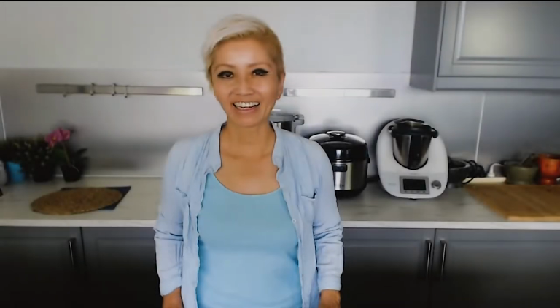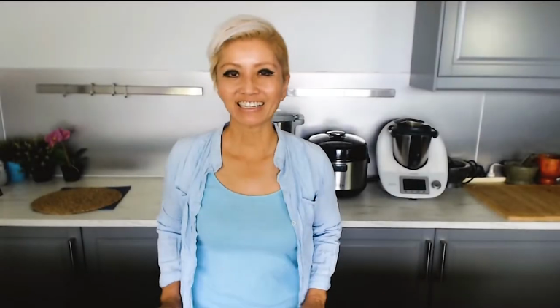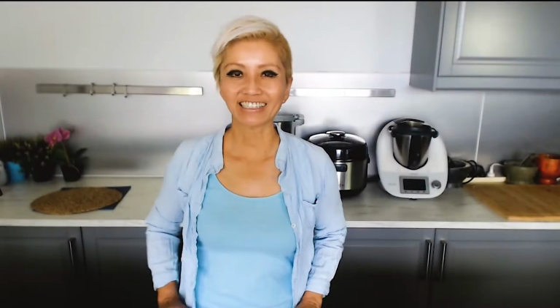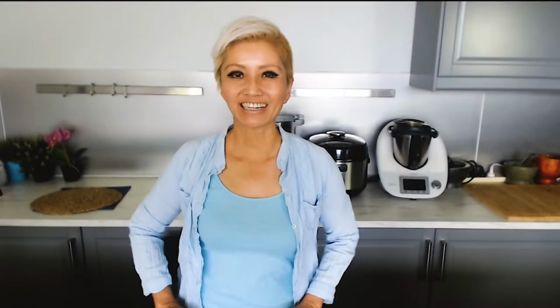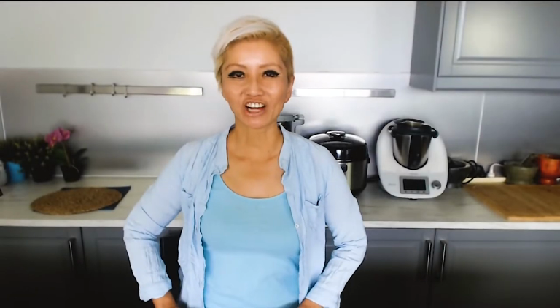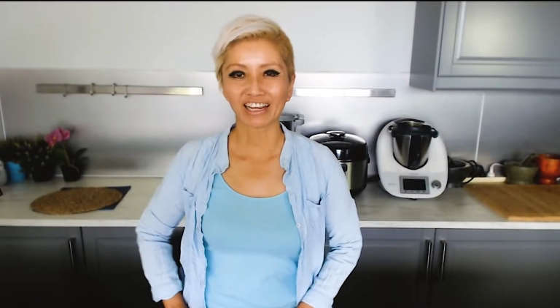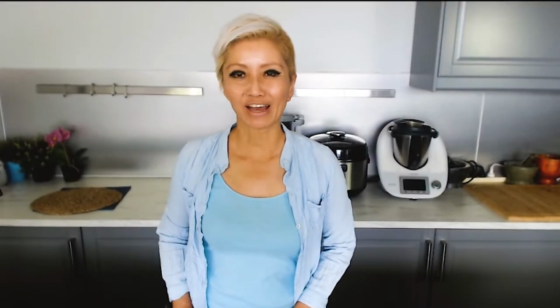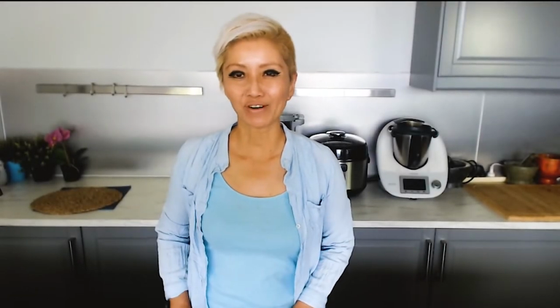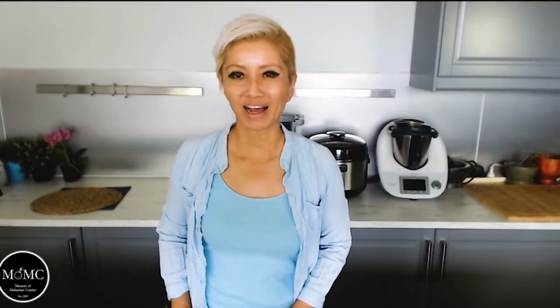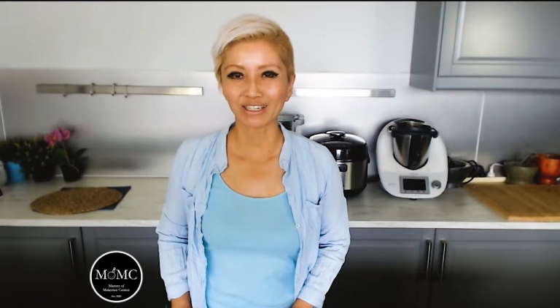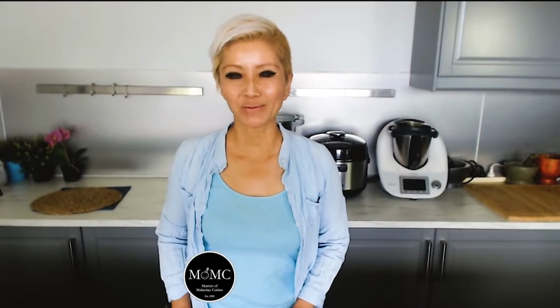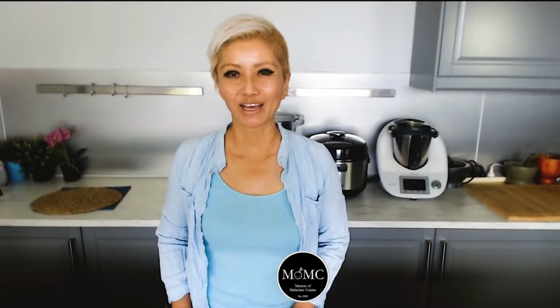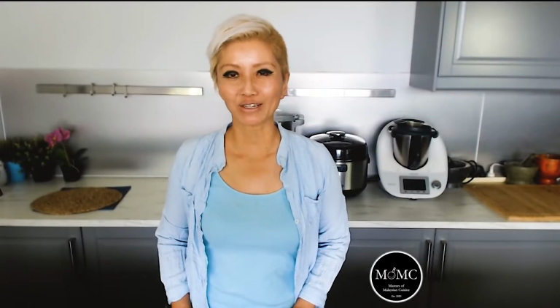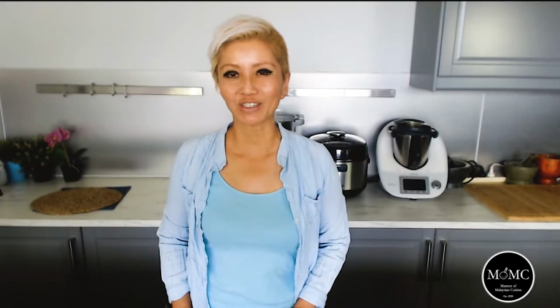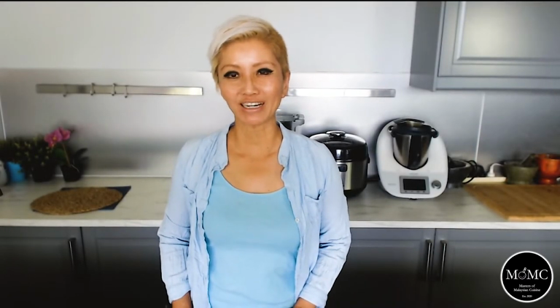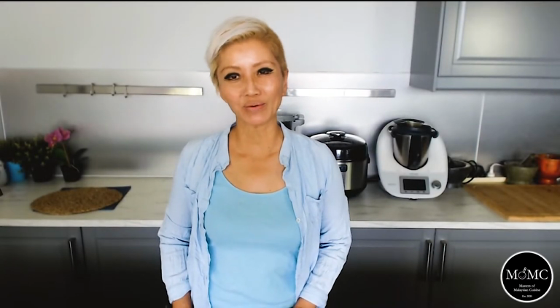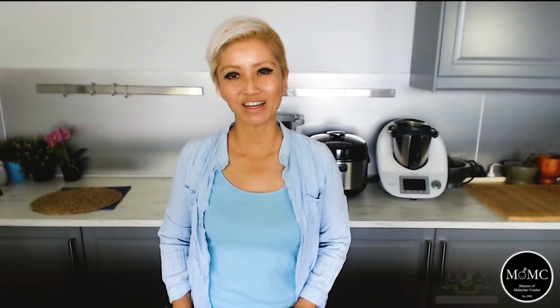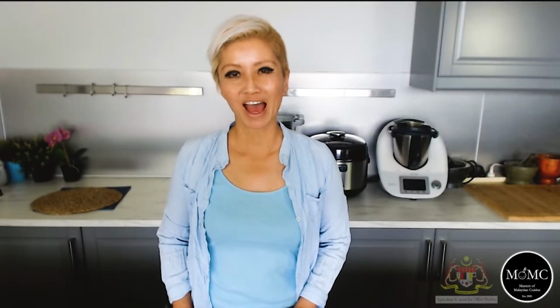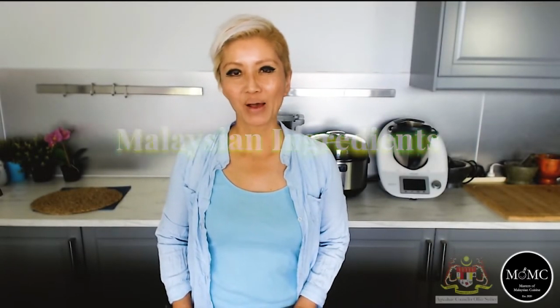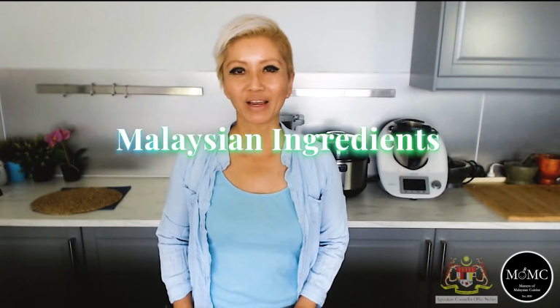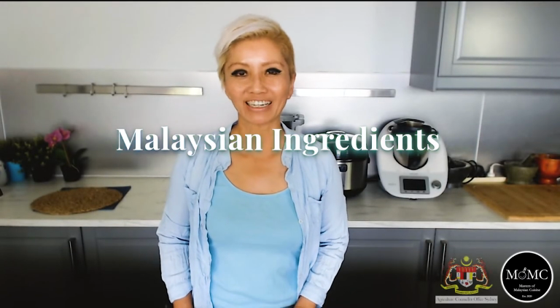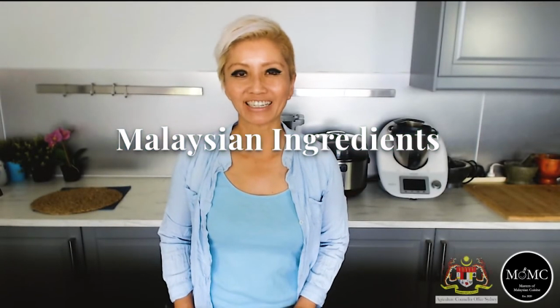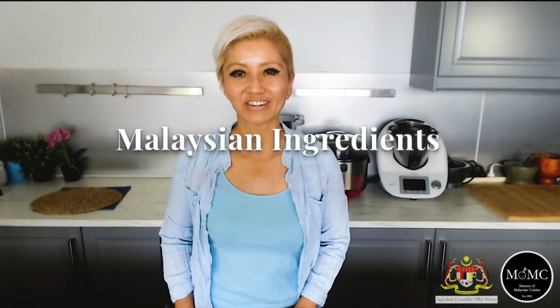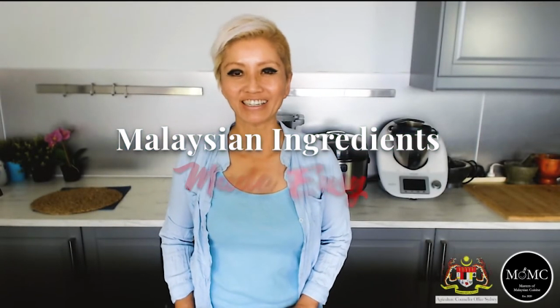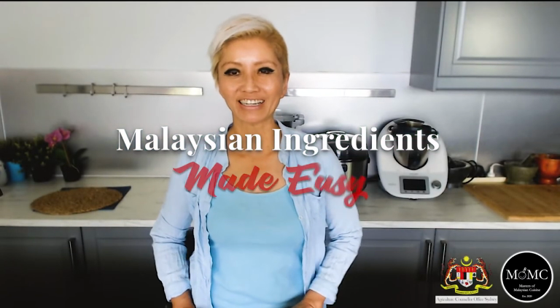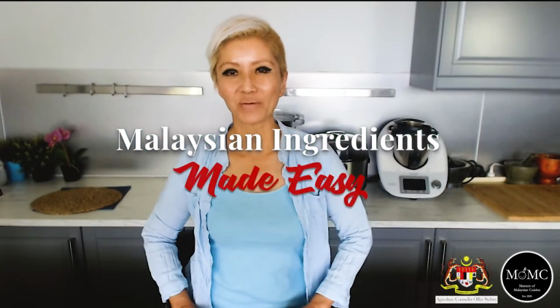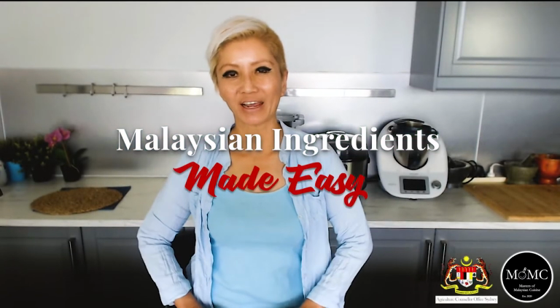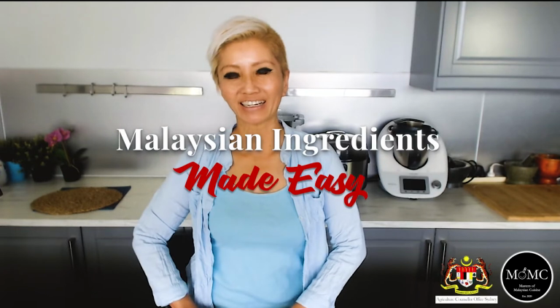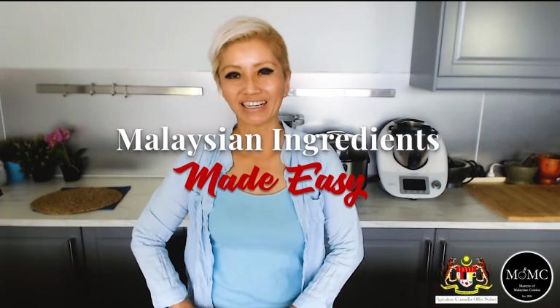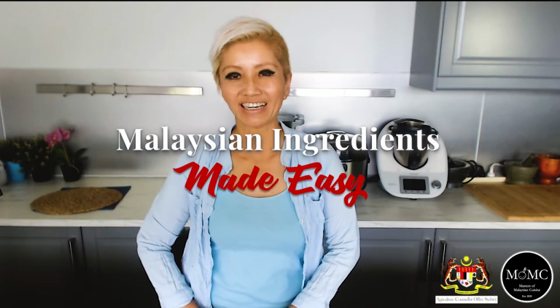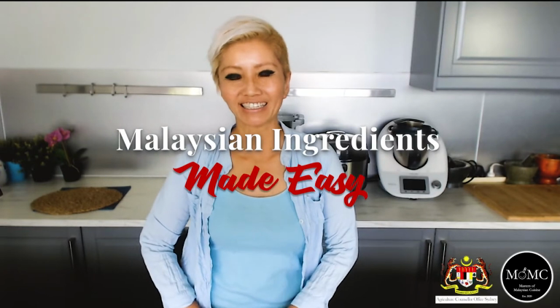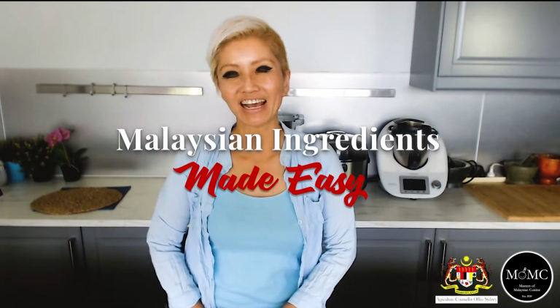Hi guys, it's Jackie M from Ask Us for Malaysian Cuisine with Malaysian ingredients made easy.